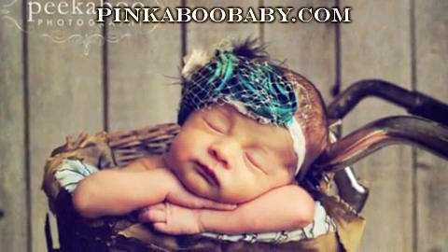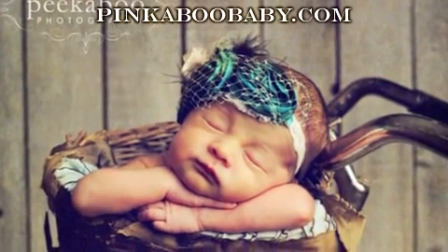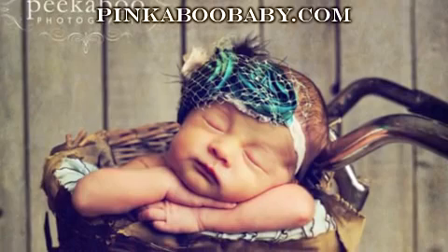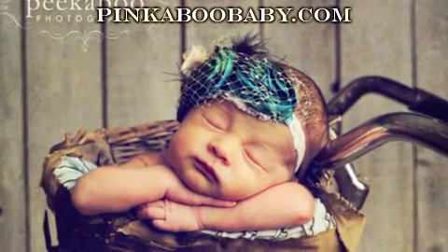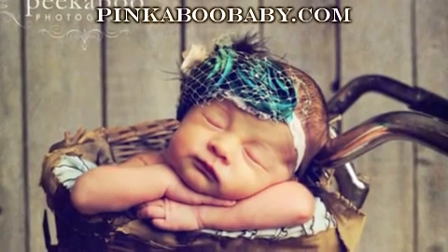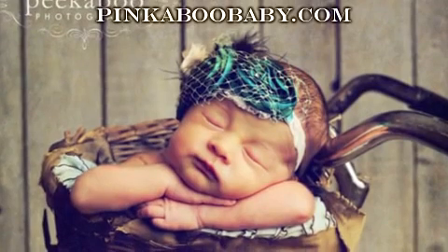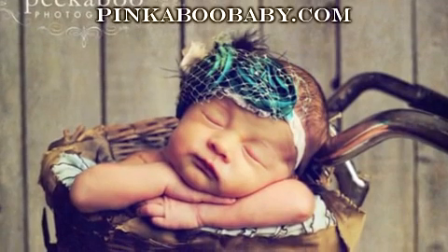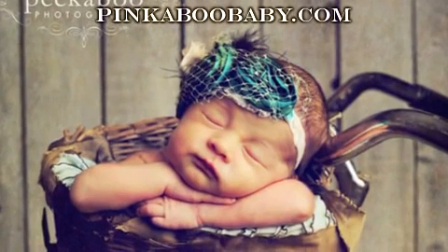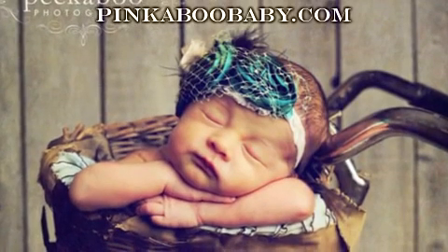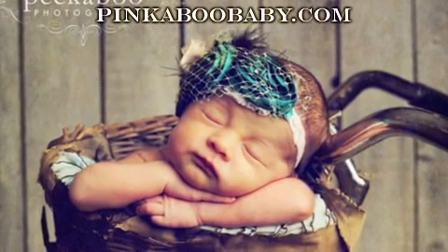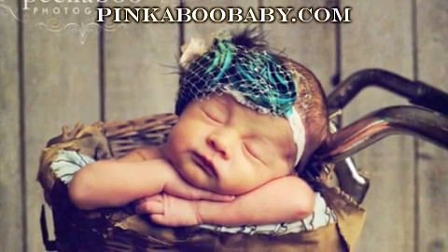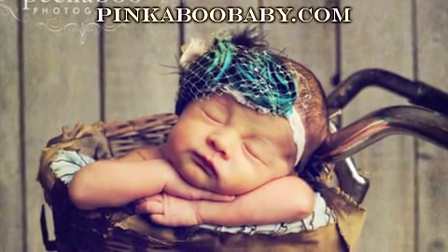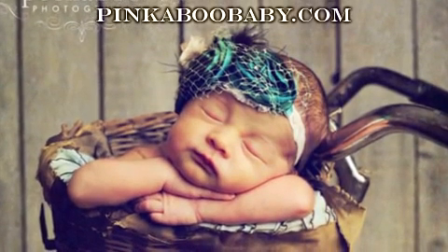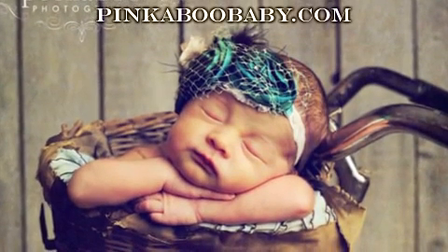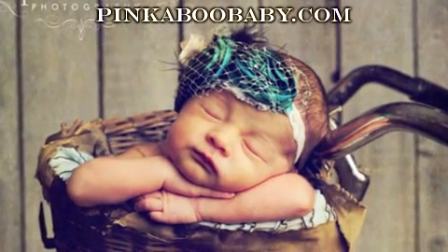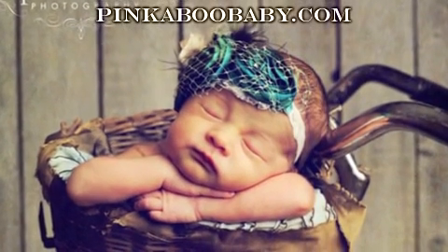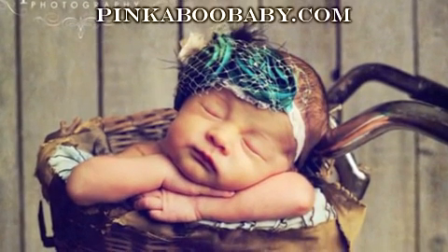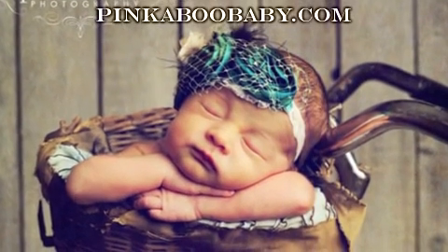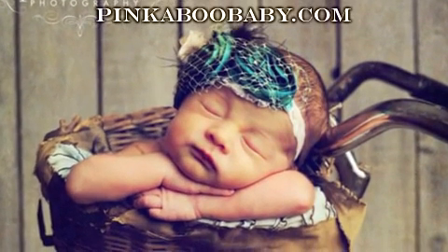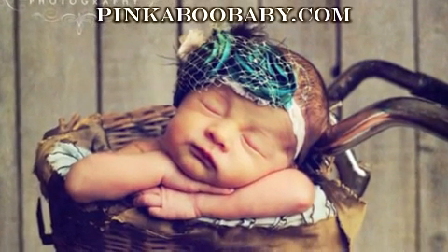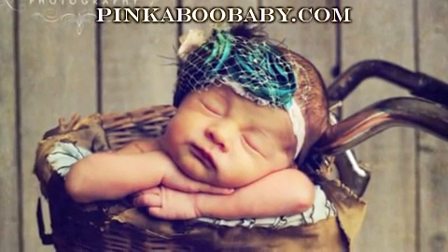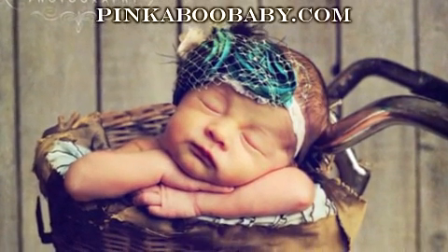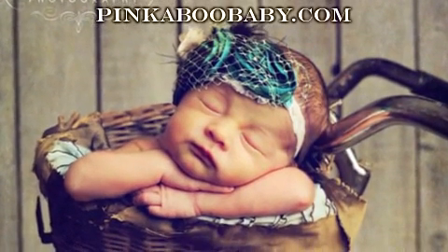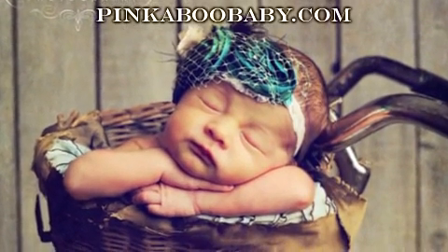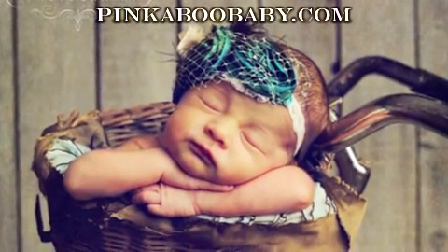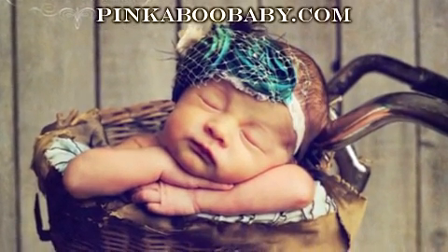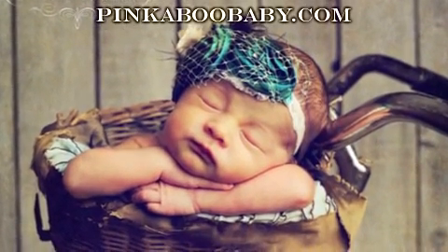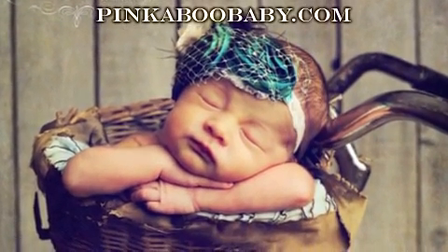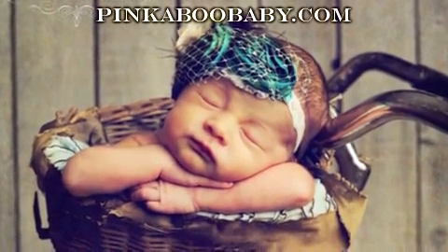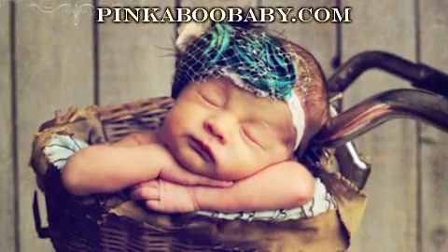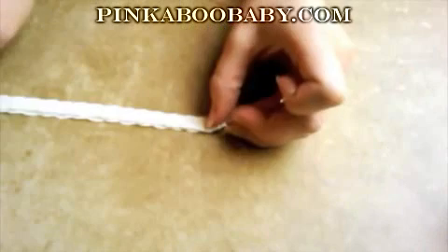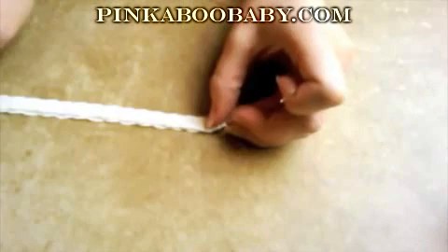These are great for gift giving — newborn, baby gifts, shower gifts, you name it. Lots of possibilities here.